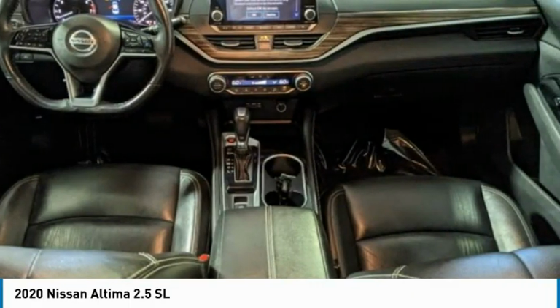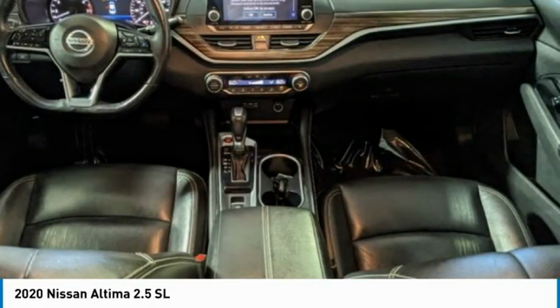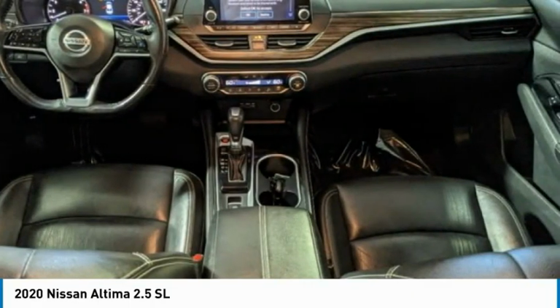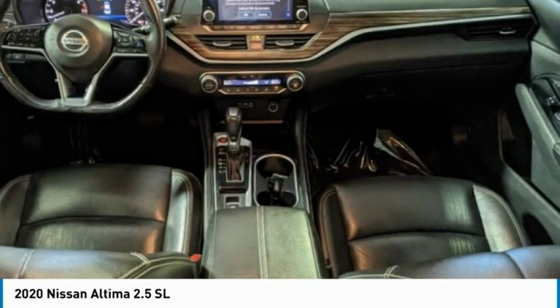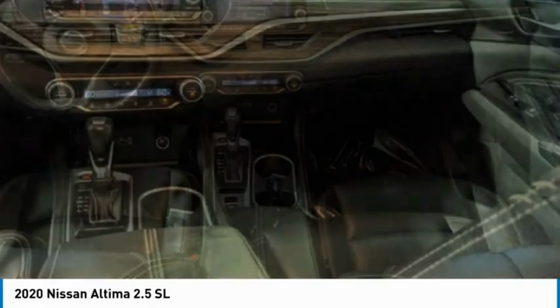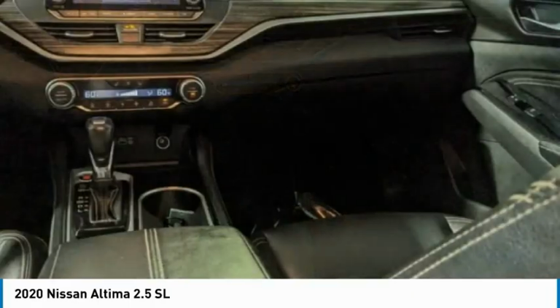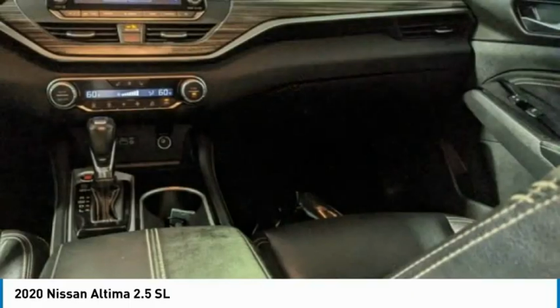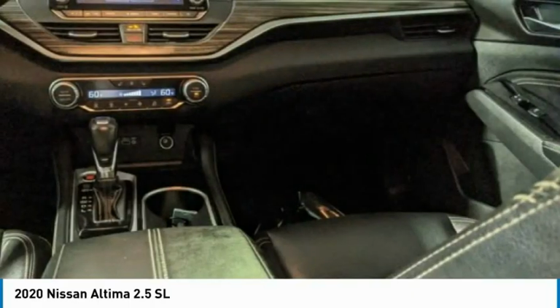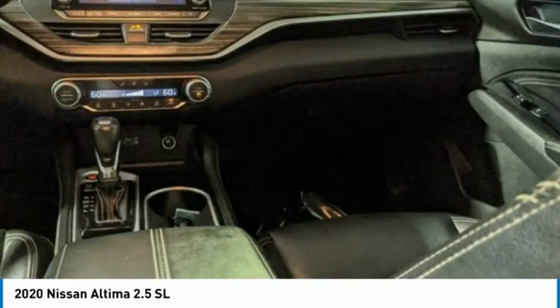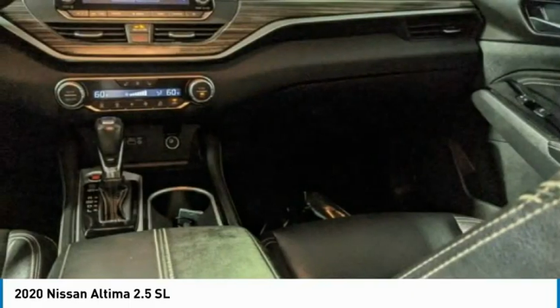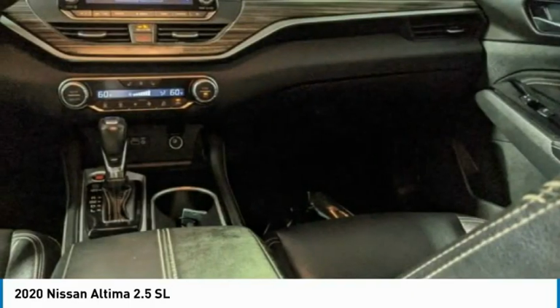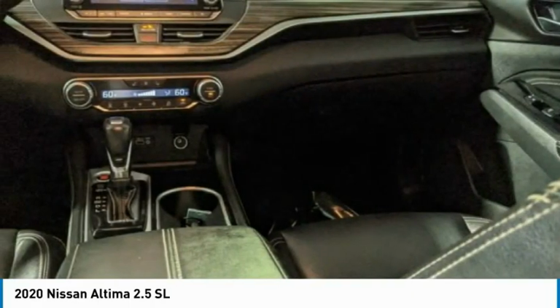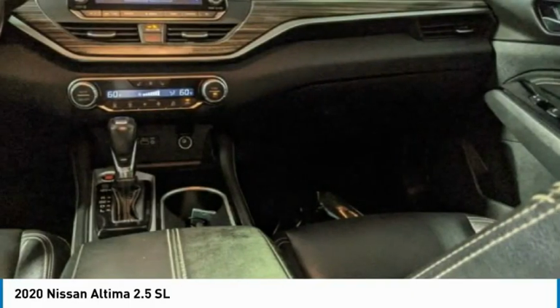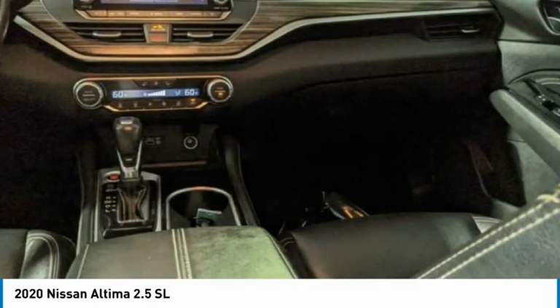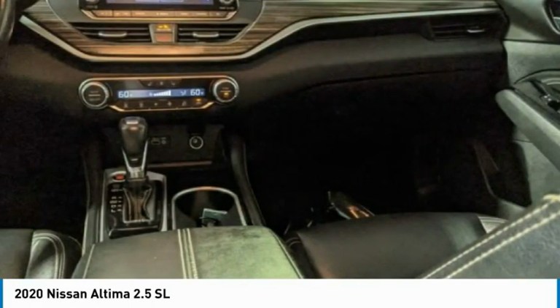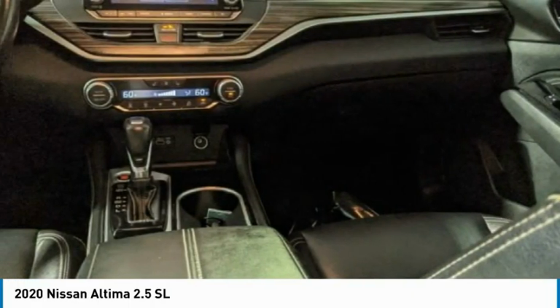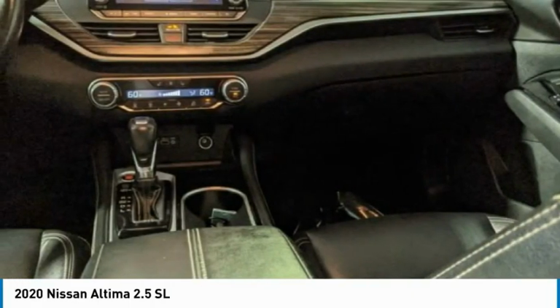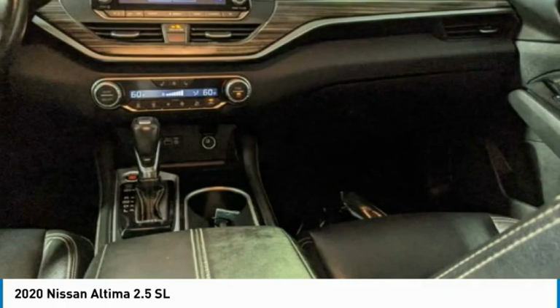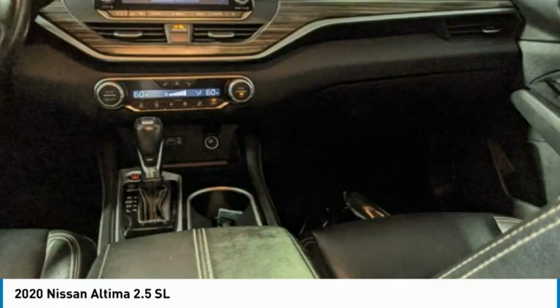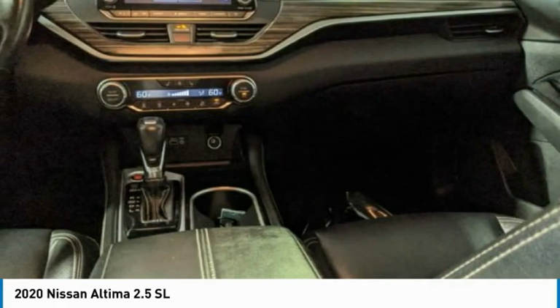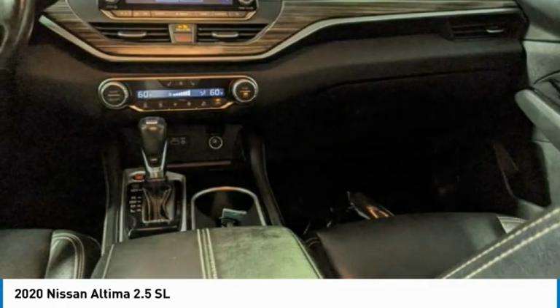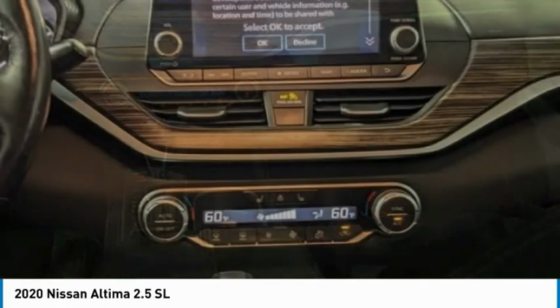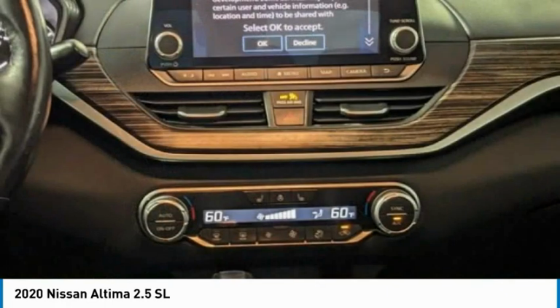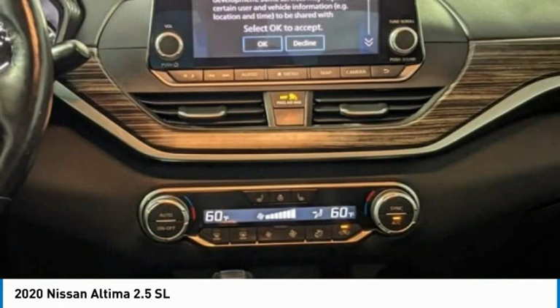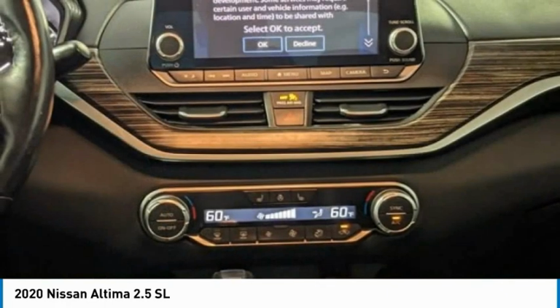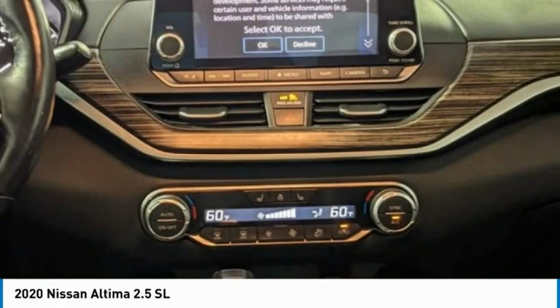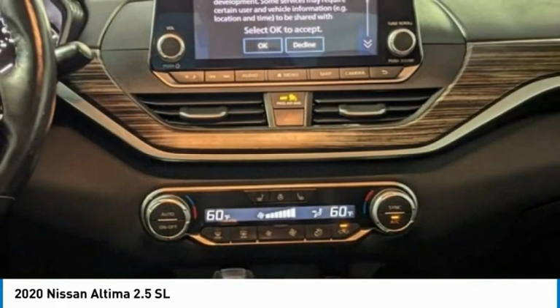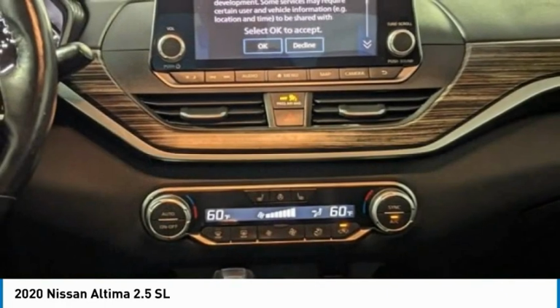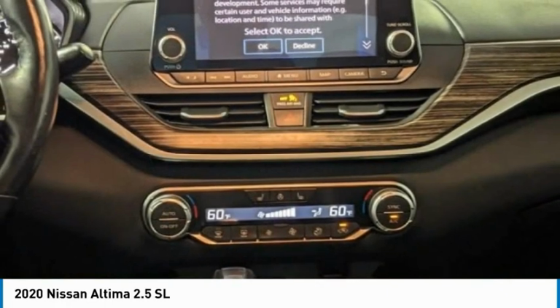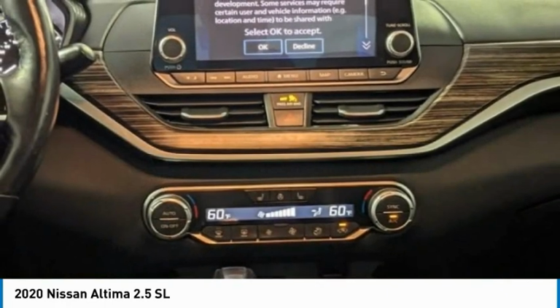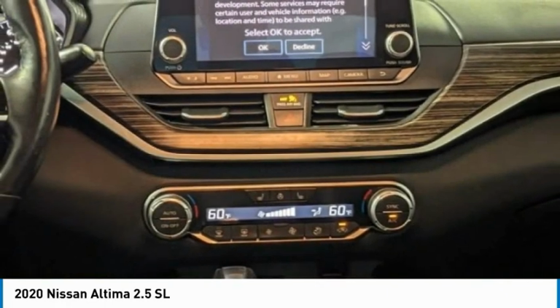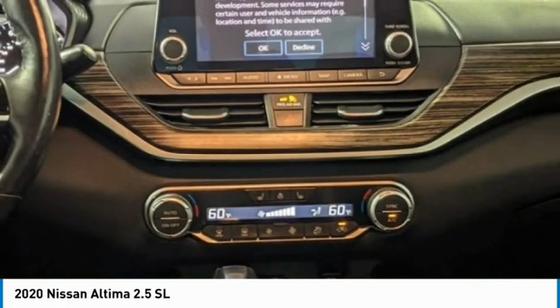Searching for a dependable vehicle that looks great too? You found it. Stop in today.